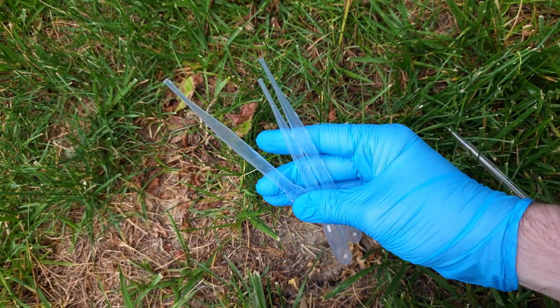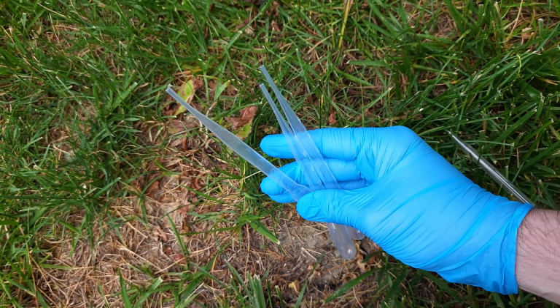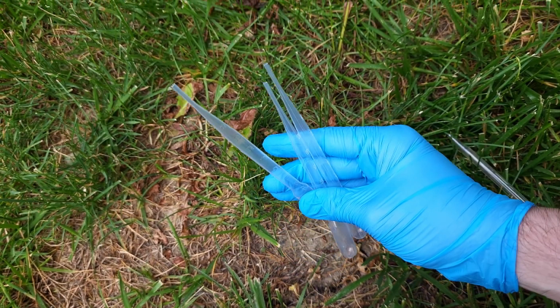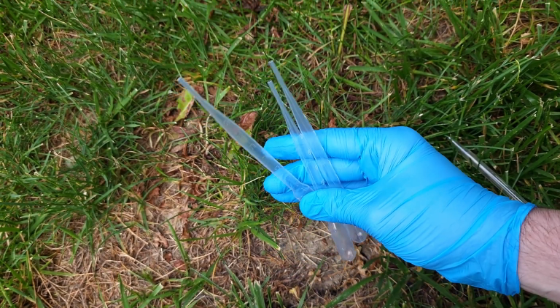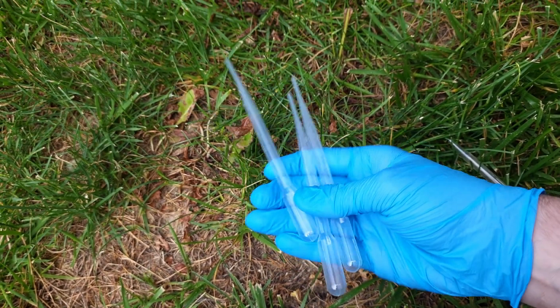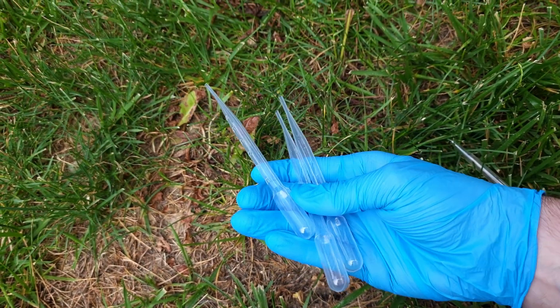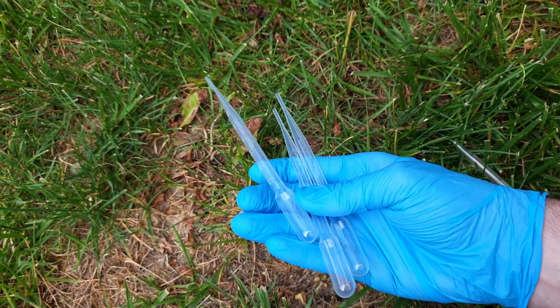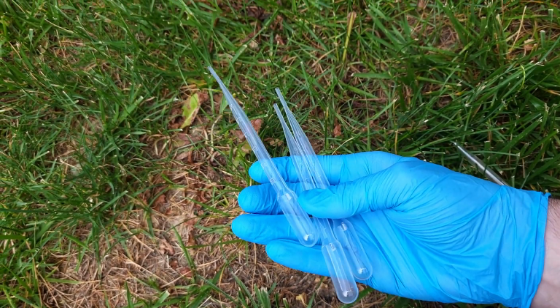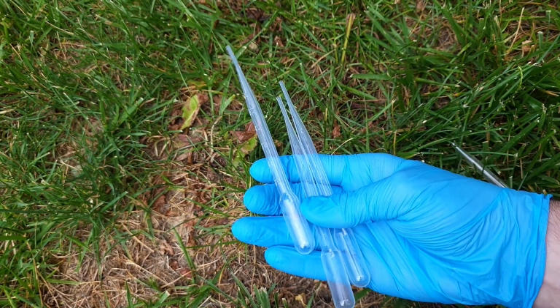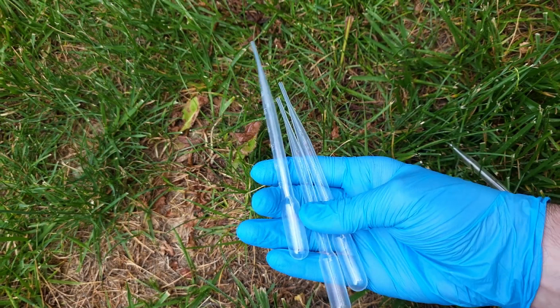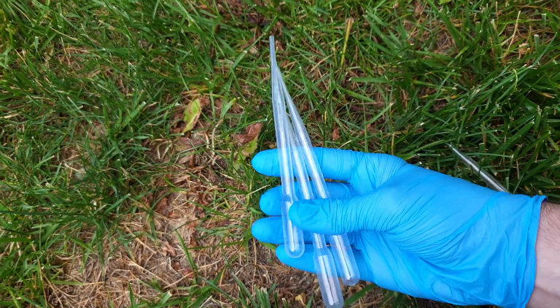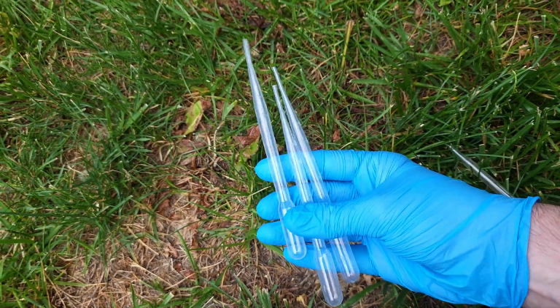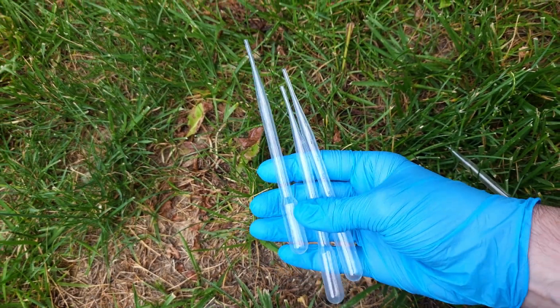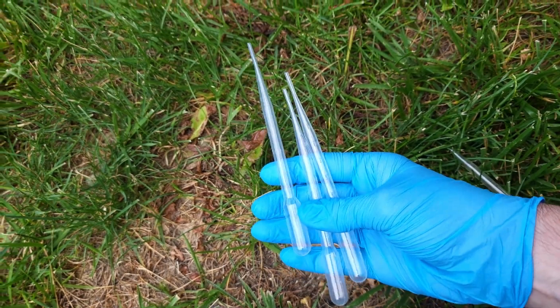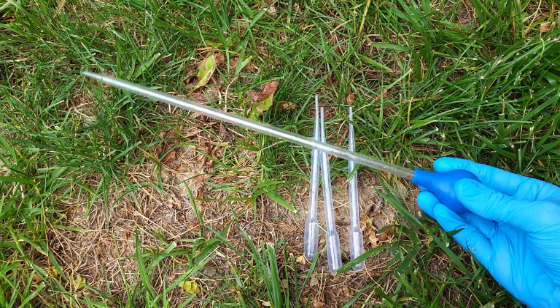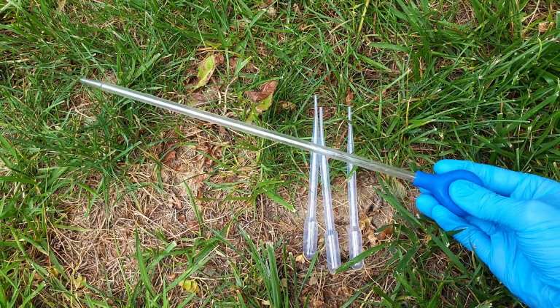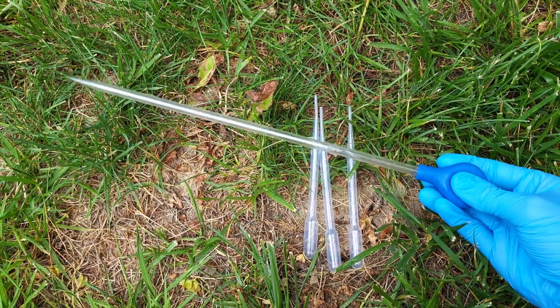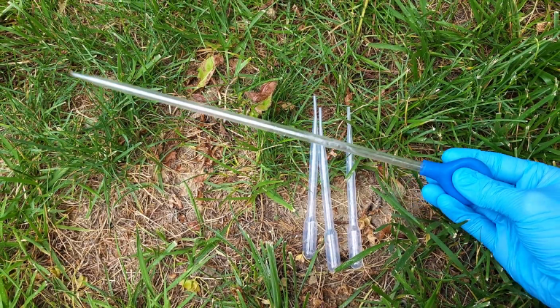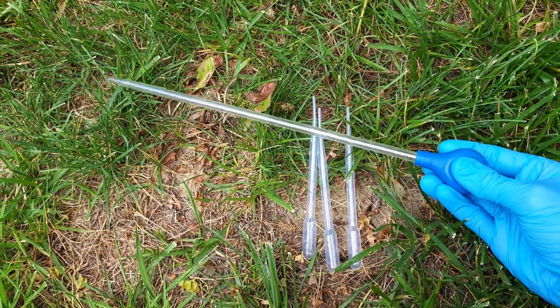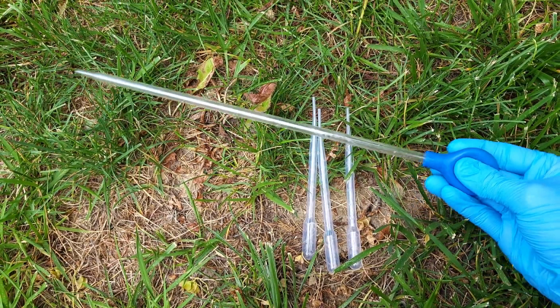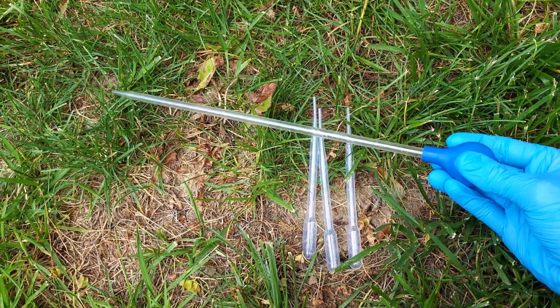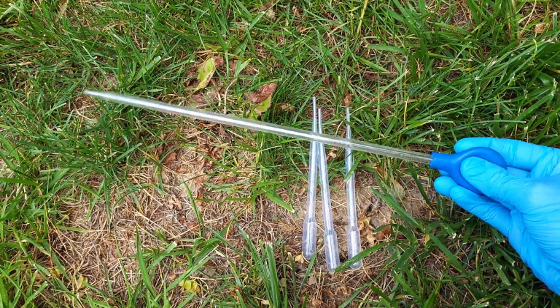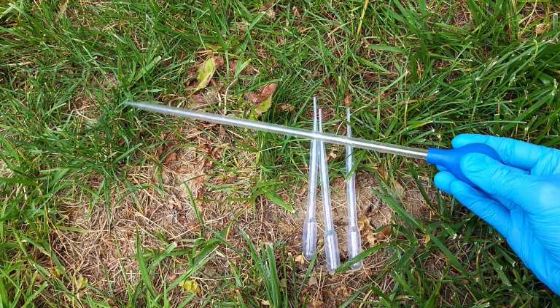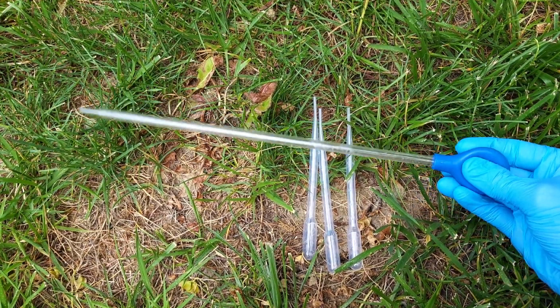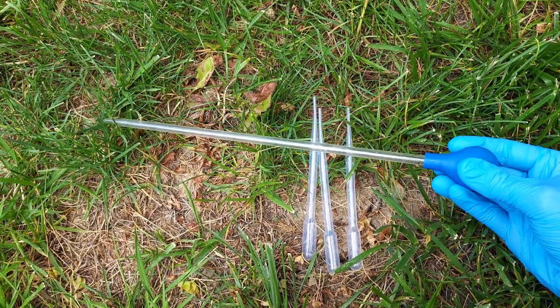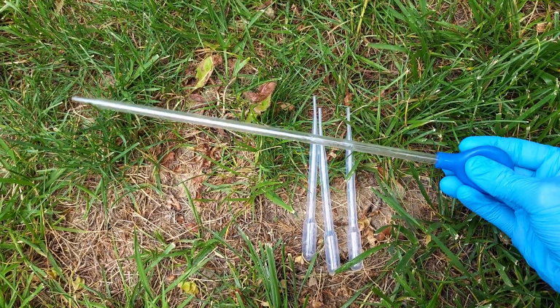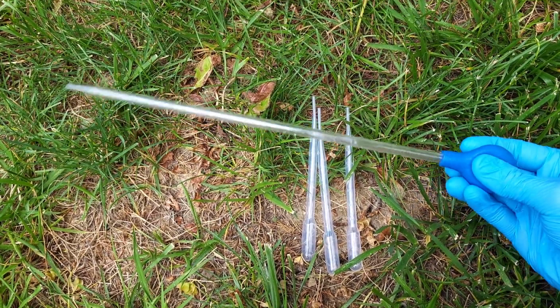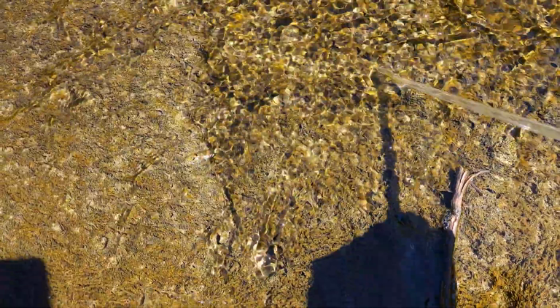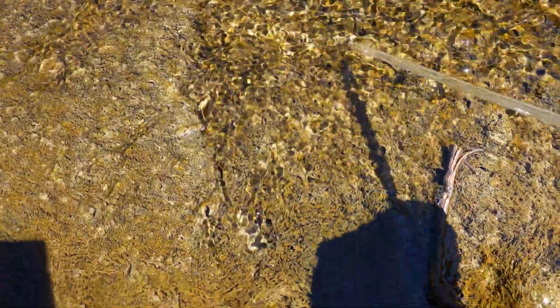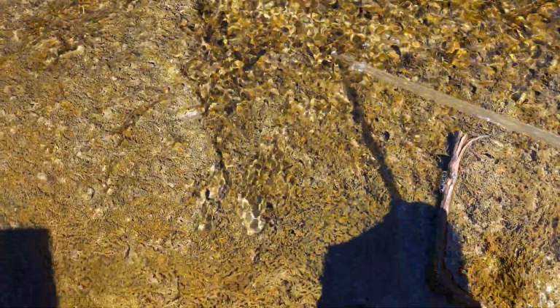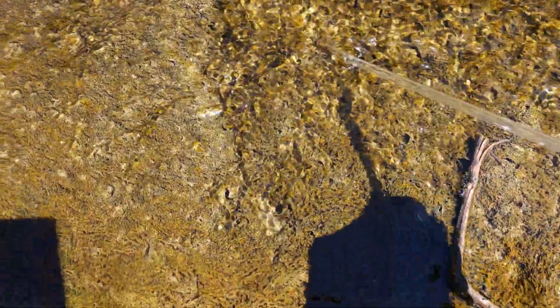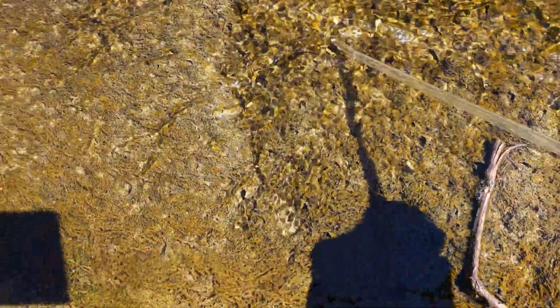You're also going to need pipettes to get some of these microbes, but you can also just use the jar itself to collect your water.